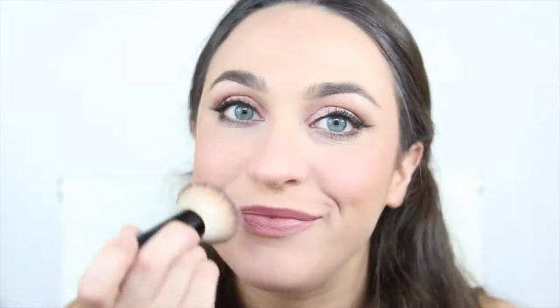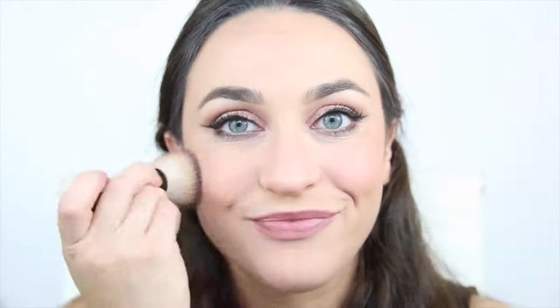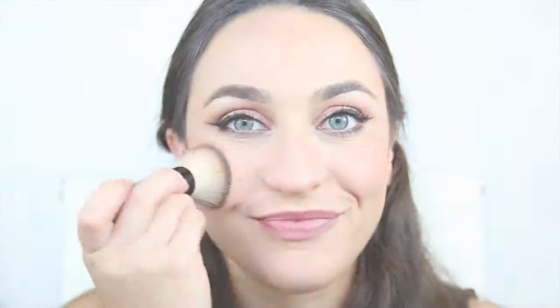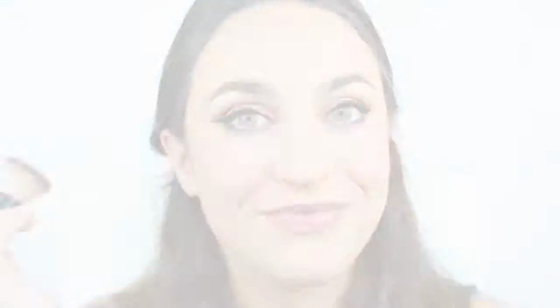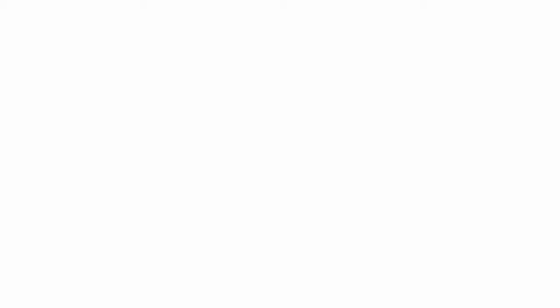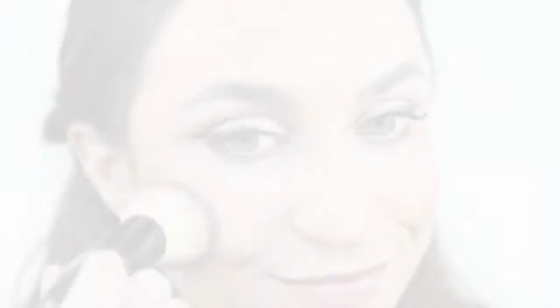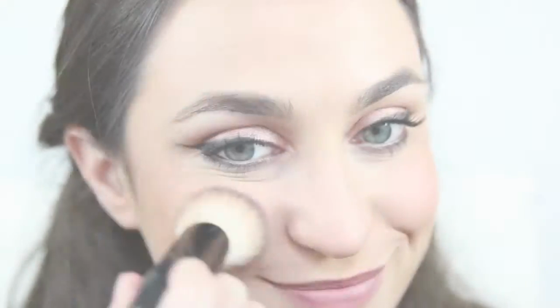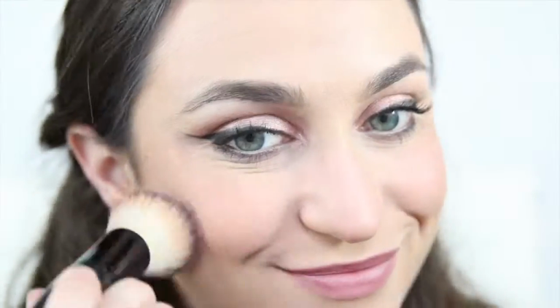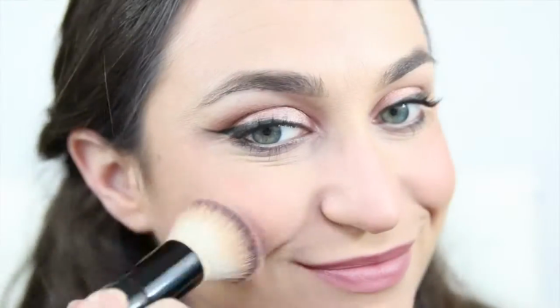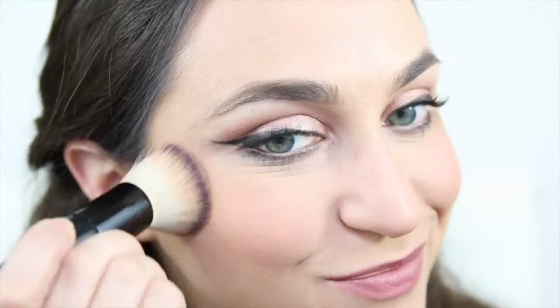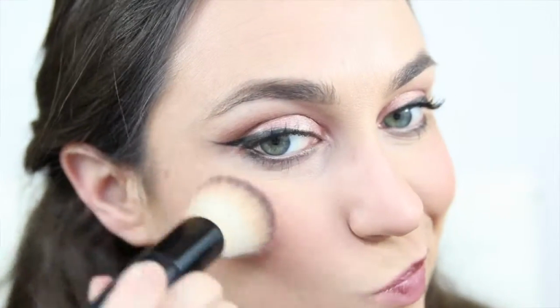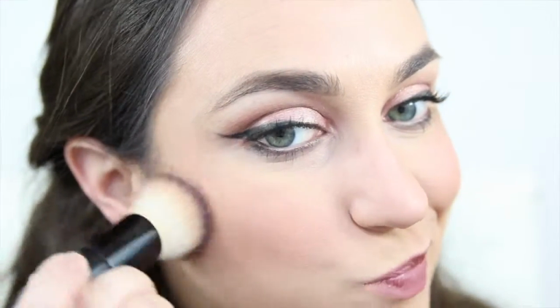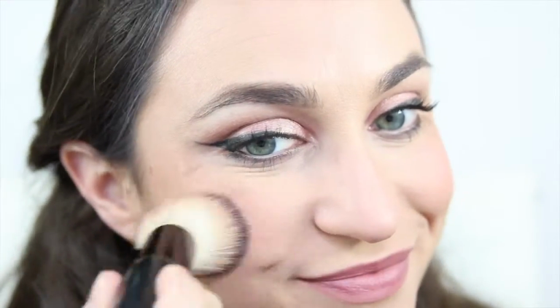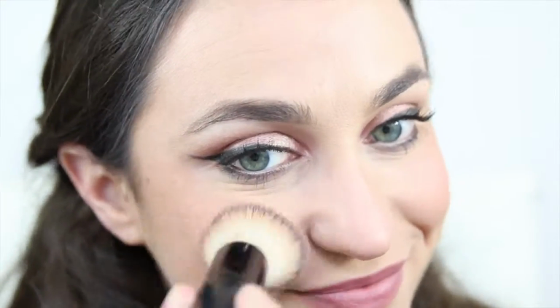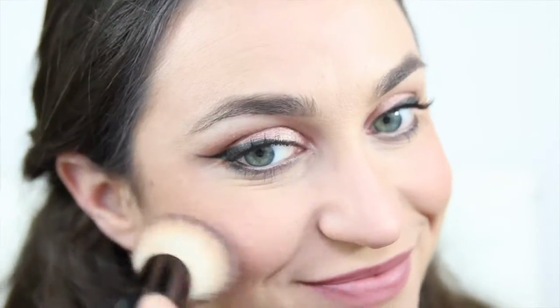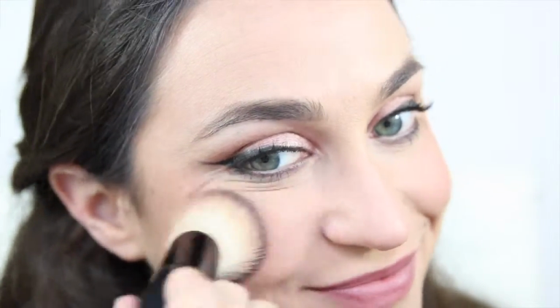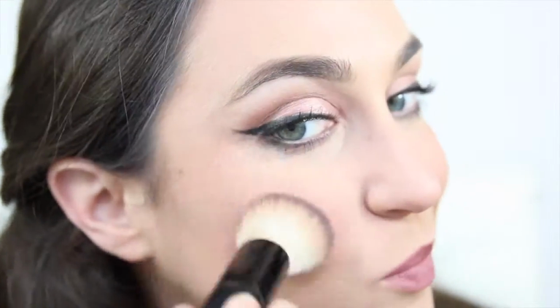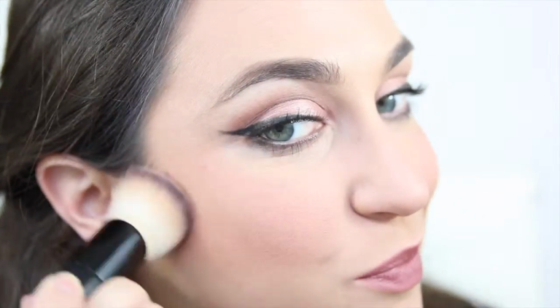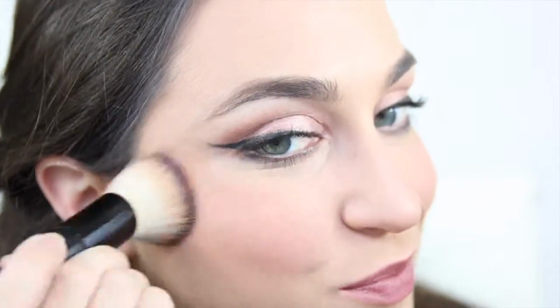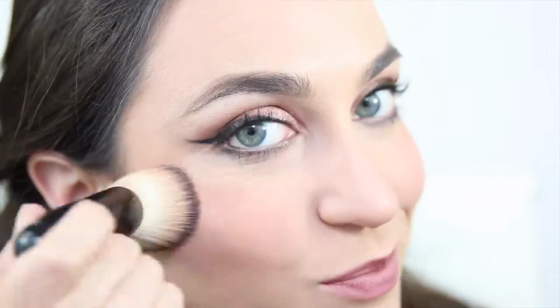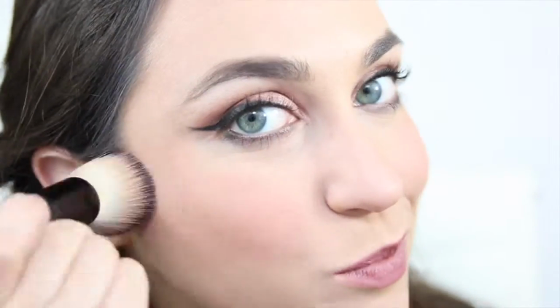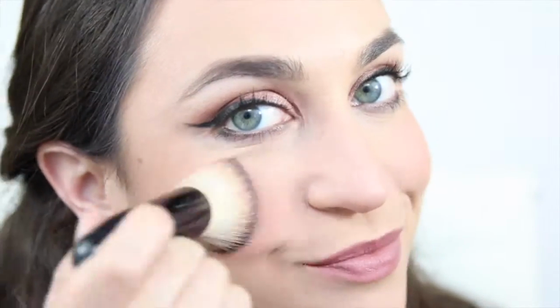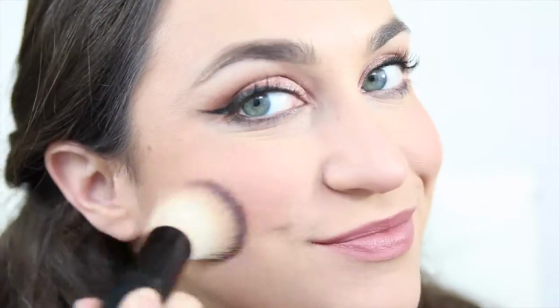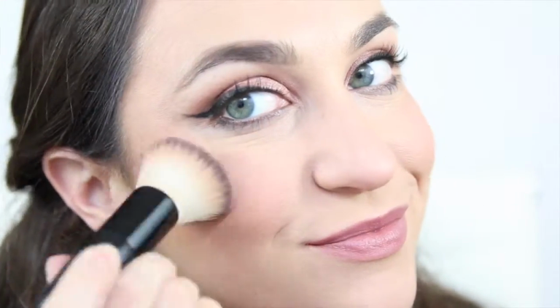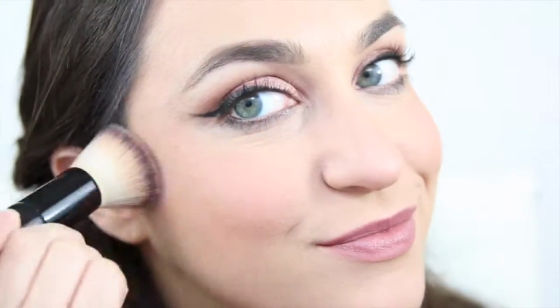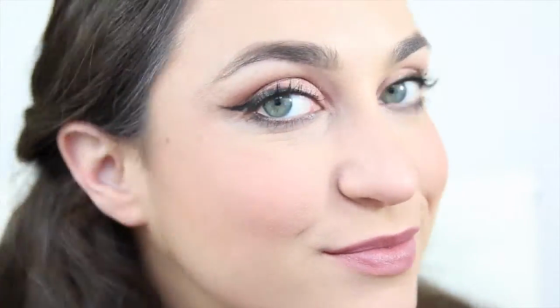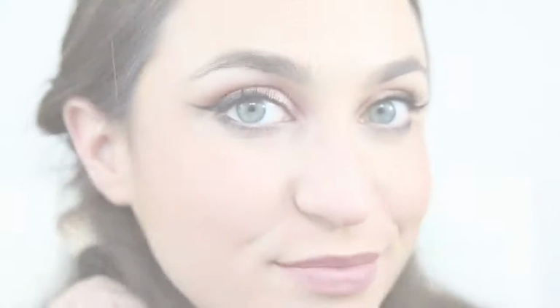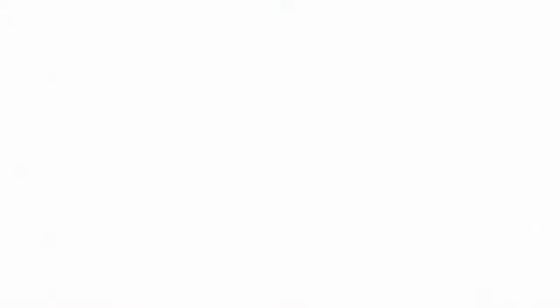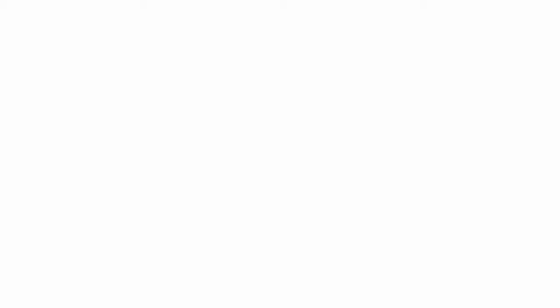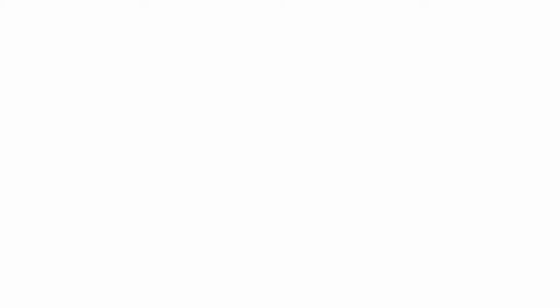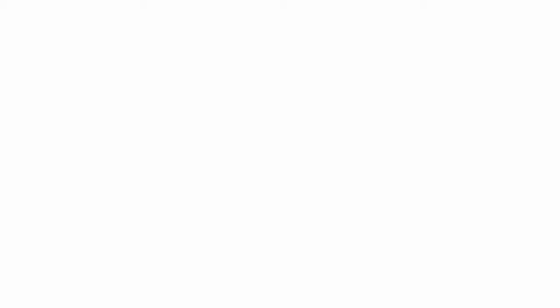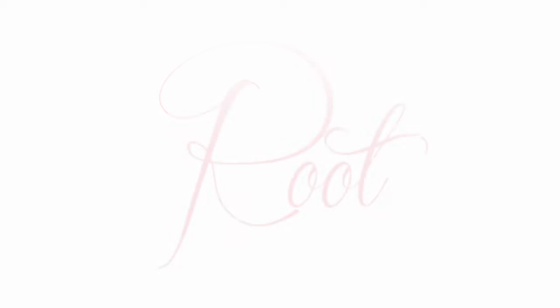Our mineral blush is super easy to apply, comes in a variety of colors, and adds a healthy glow to your skin.